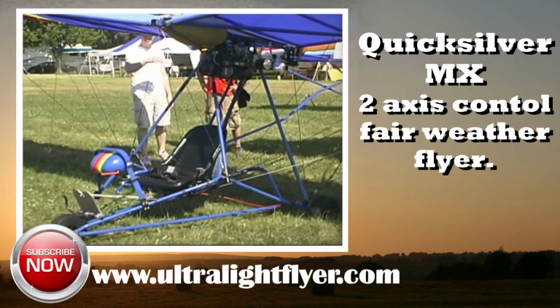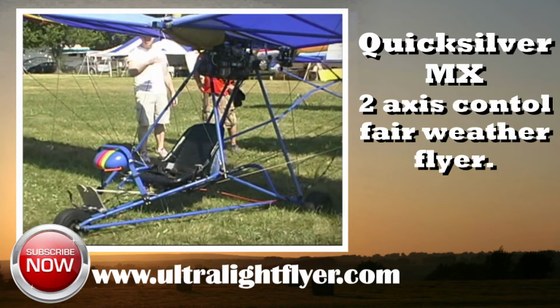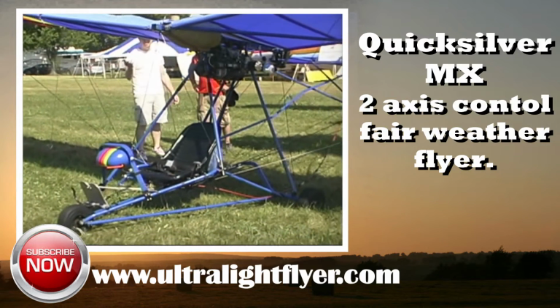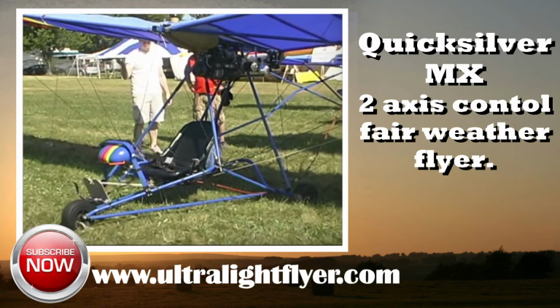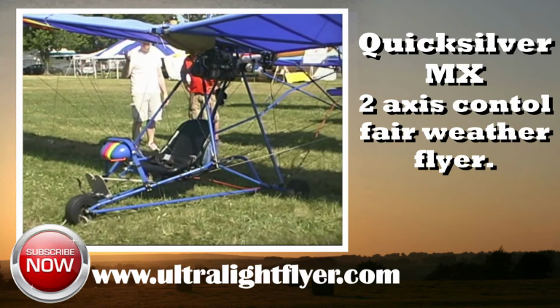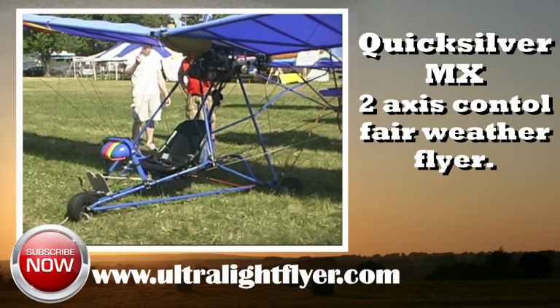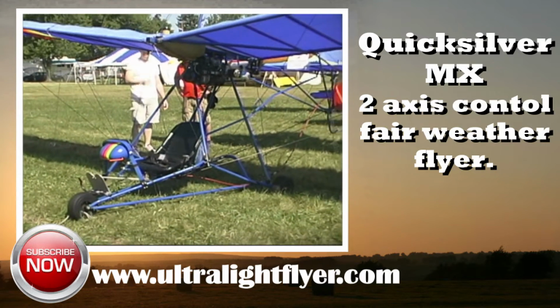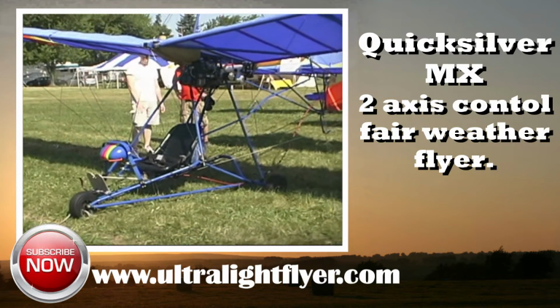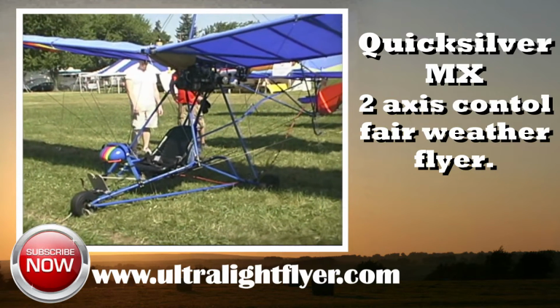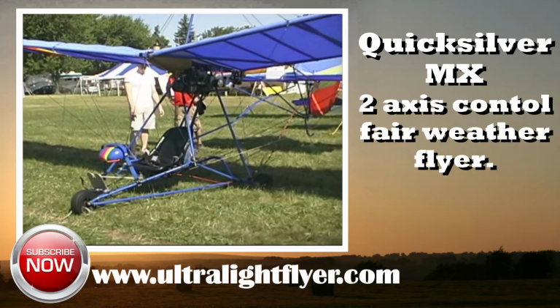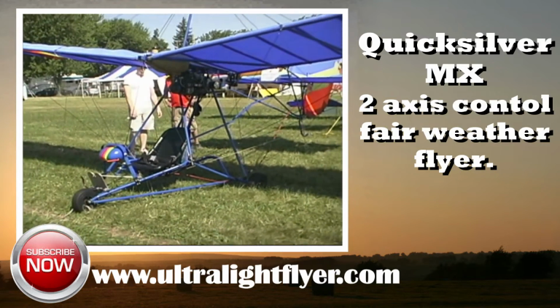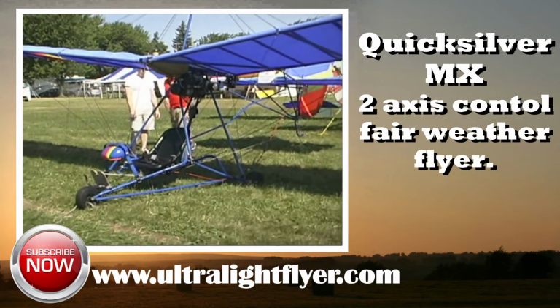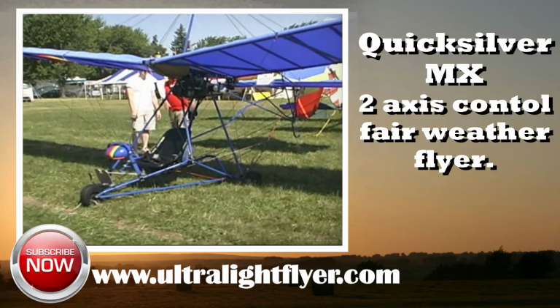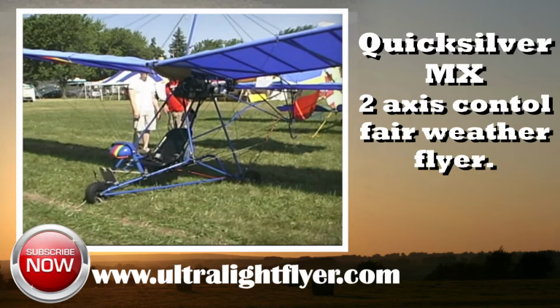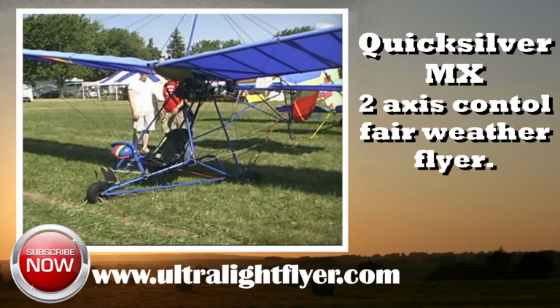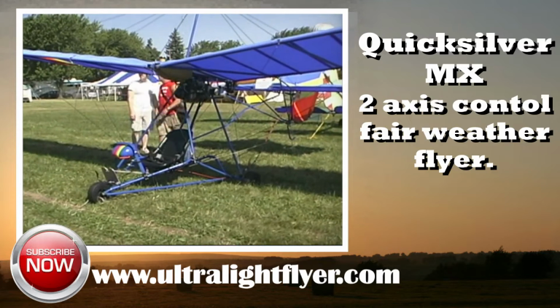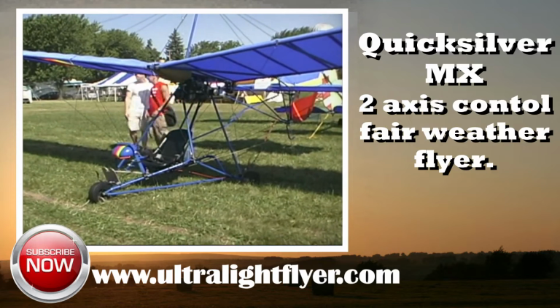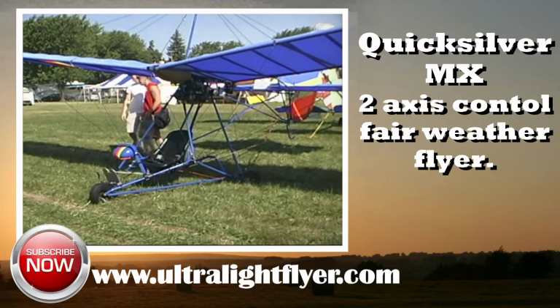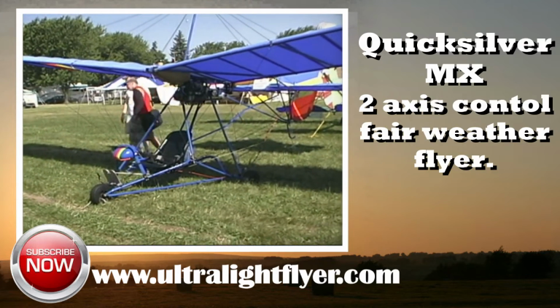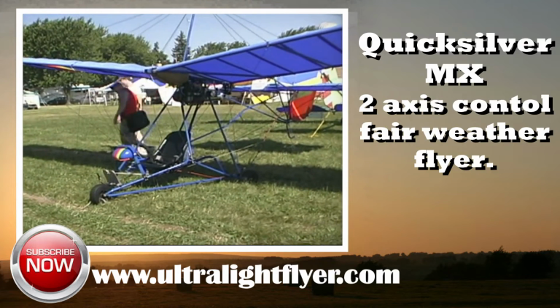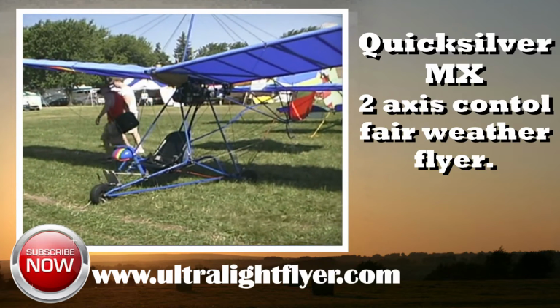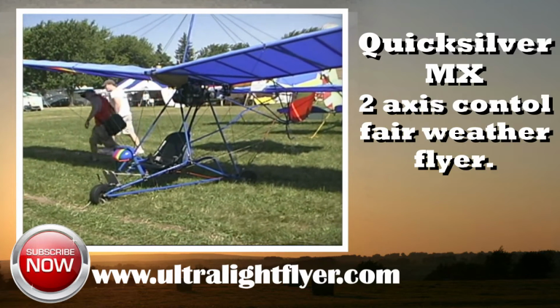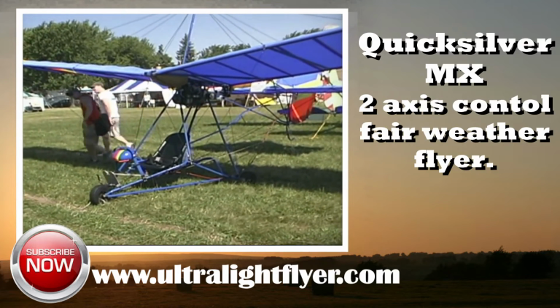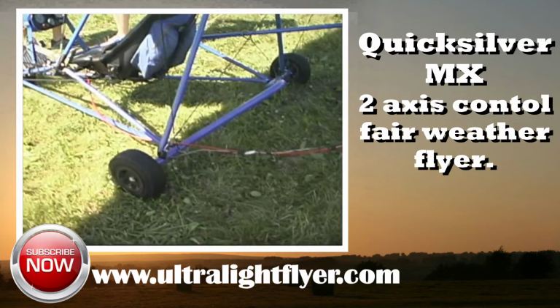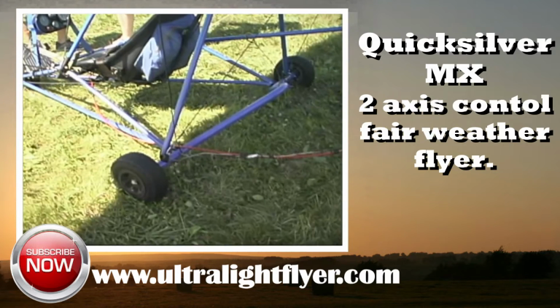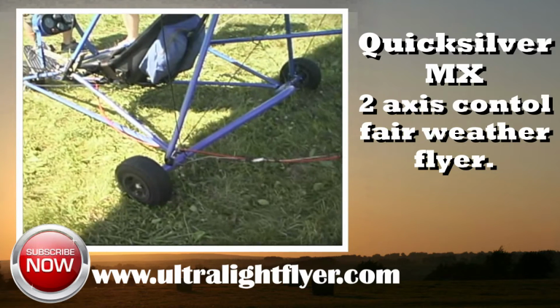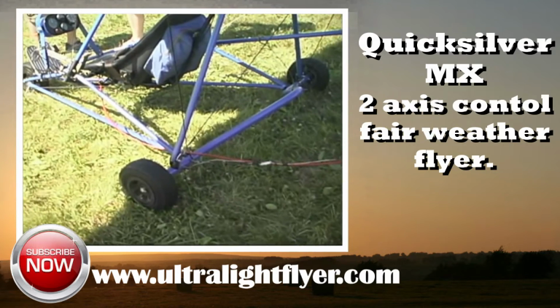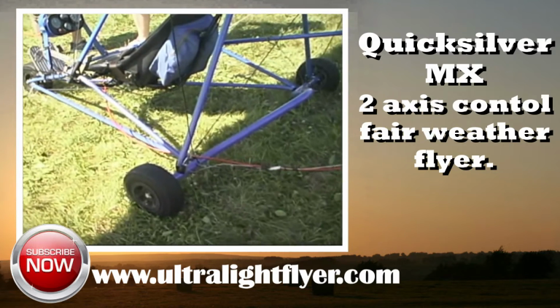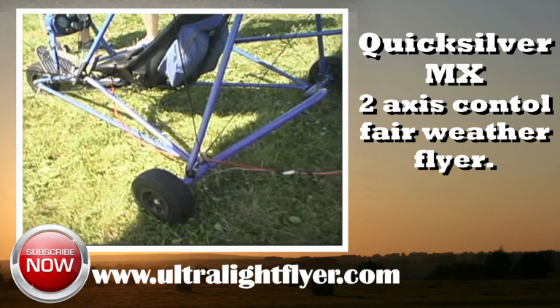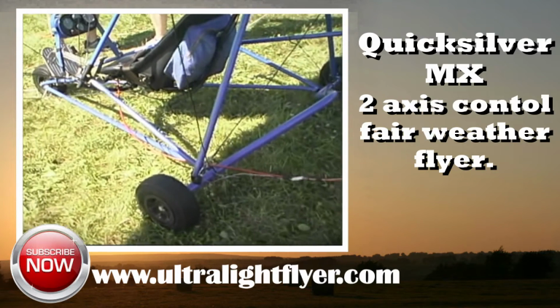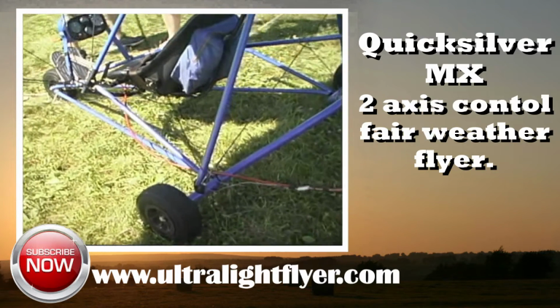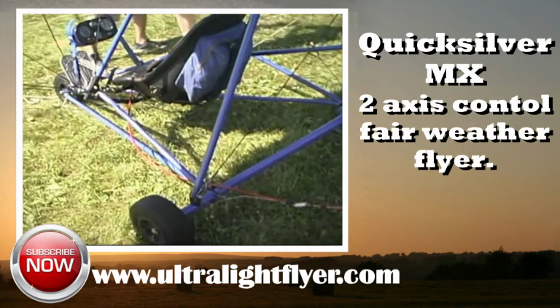The ultralight flyer rates the Quicksilver MX A+, when powered by a Rotax engine, with good fabric, an airworthy propeller, and a low-time engine.